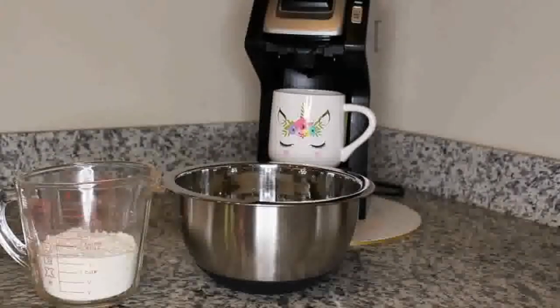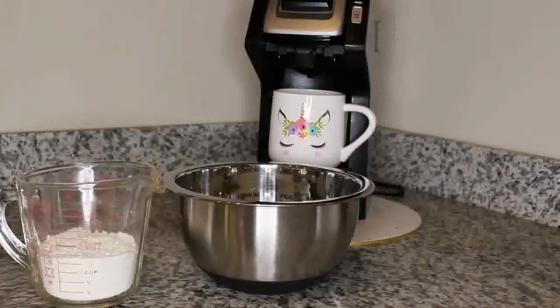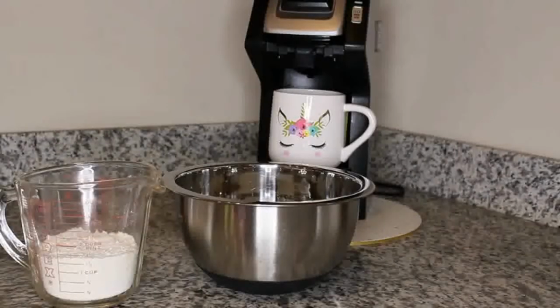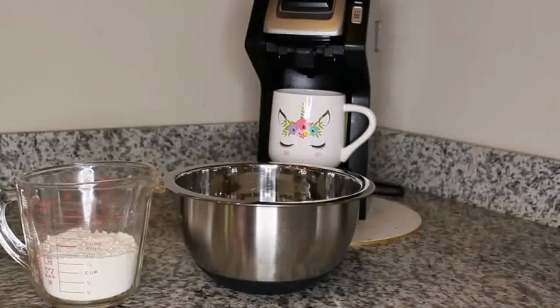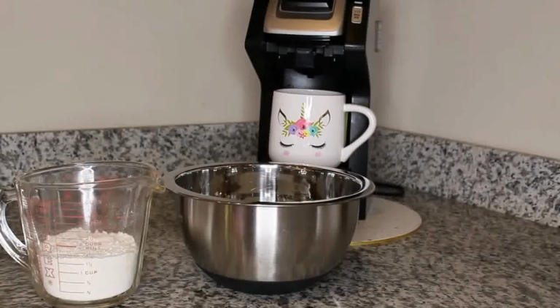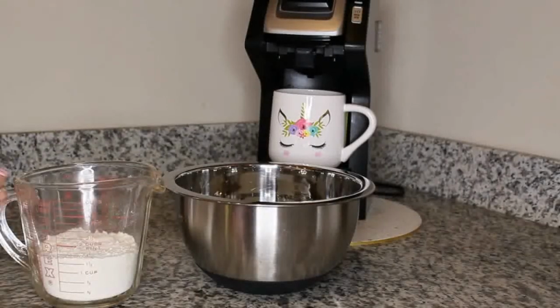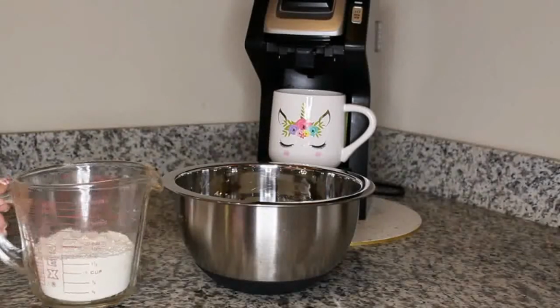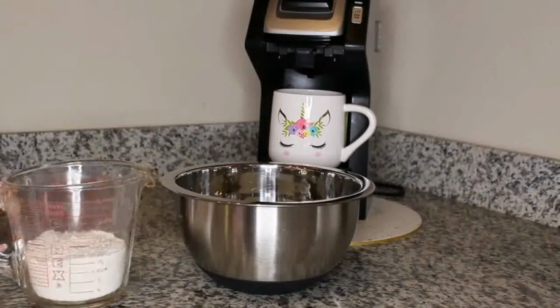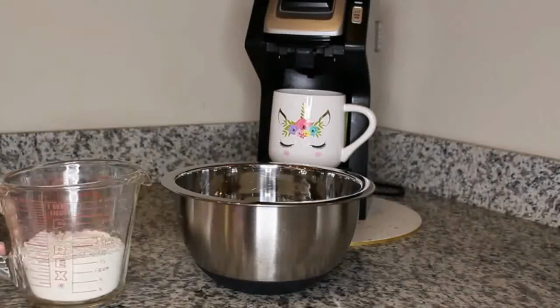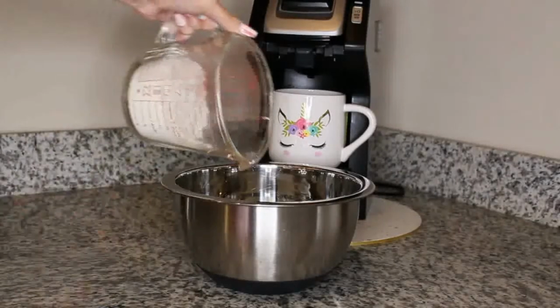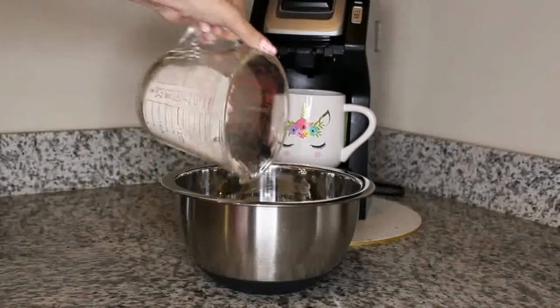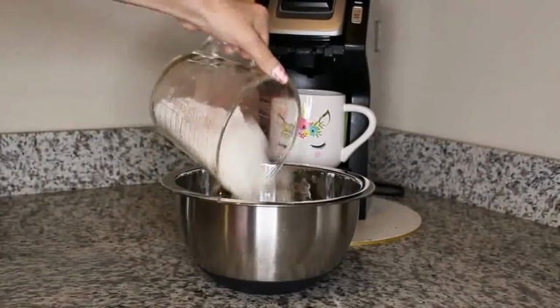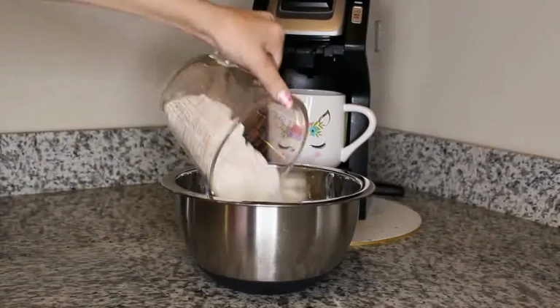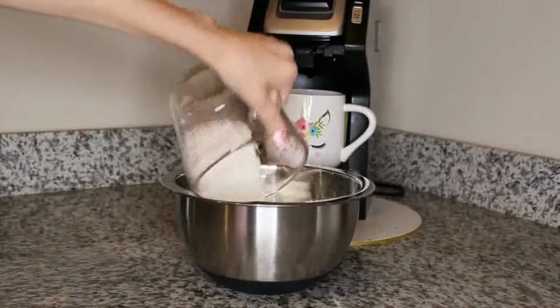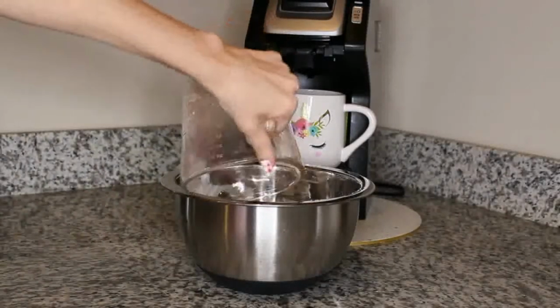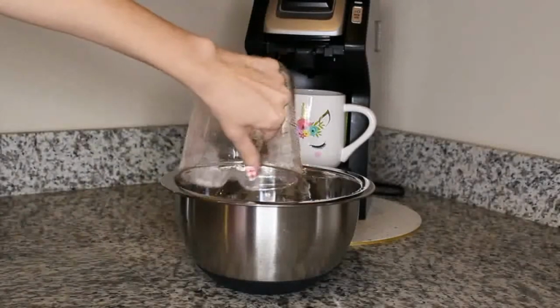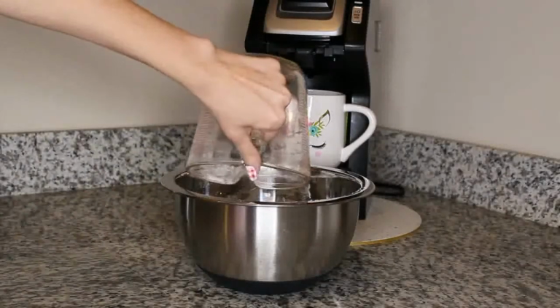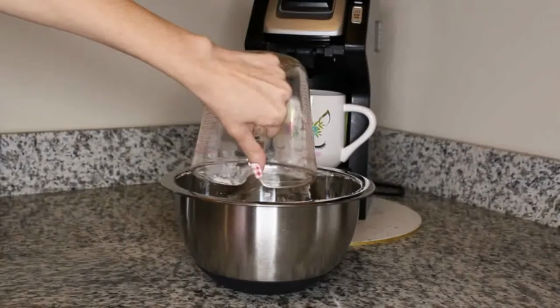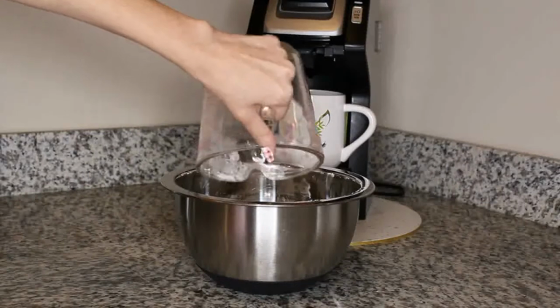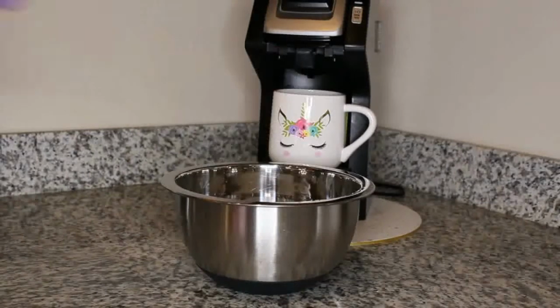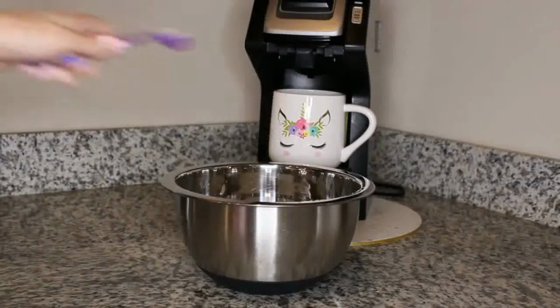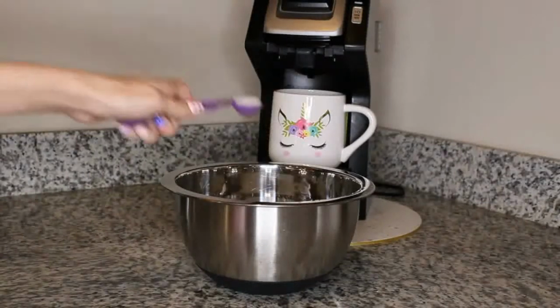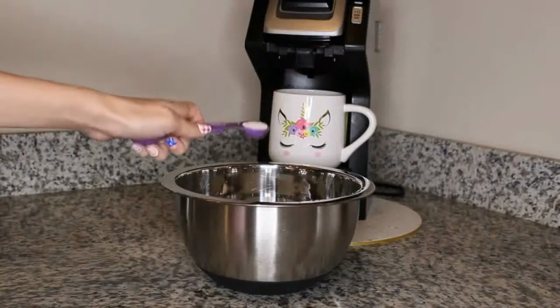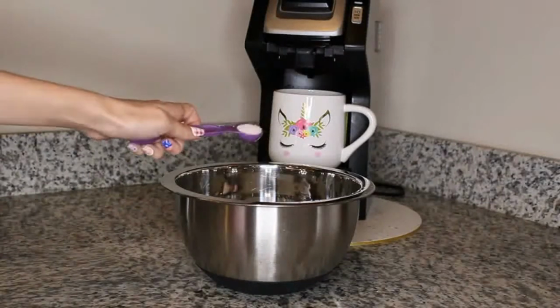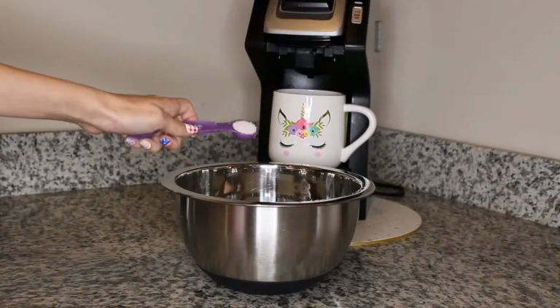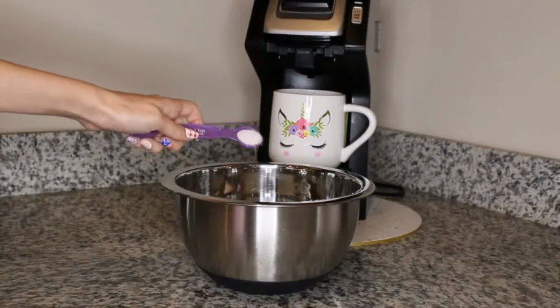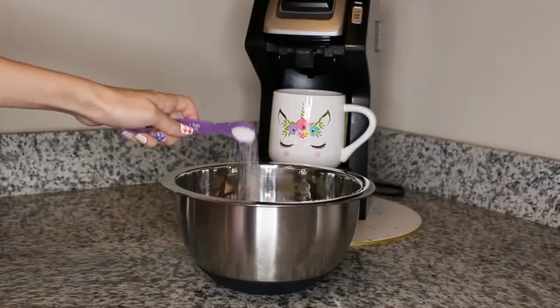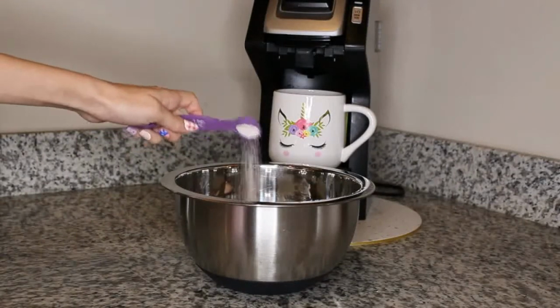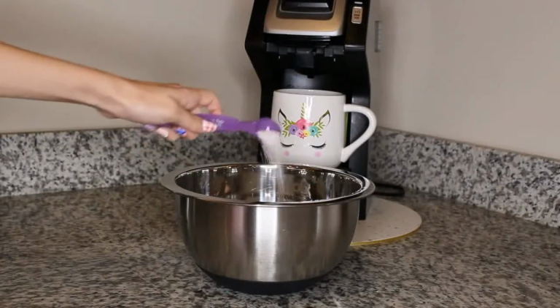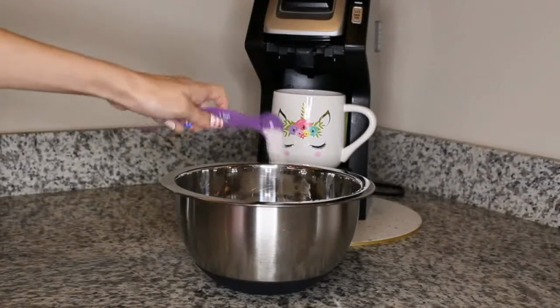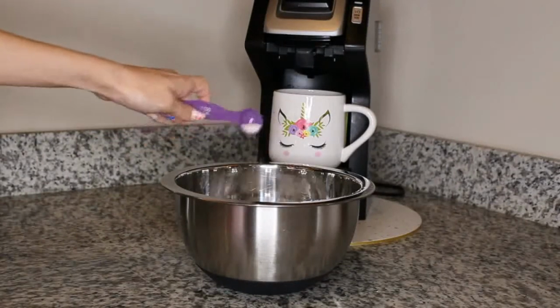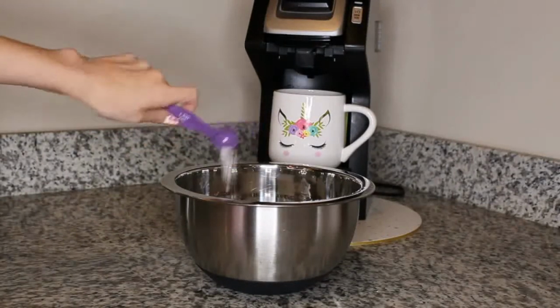In a medium mixing bowl, whisk together the flour, salt, and baking powder, then set it aside.